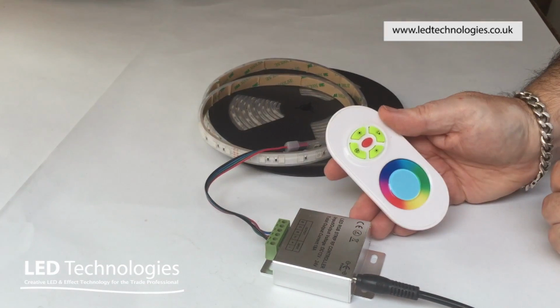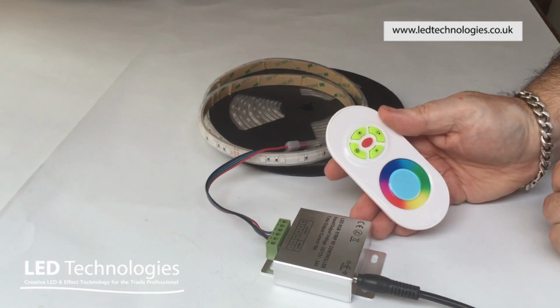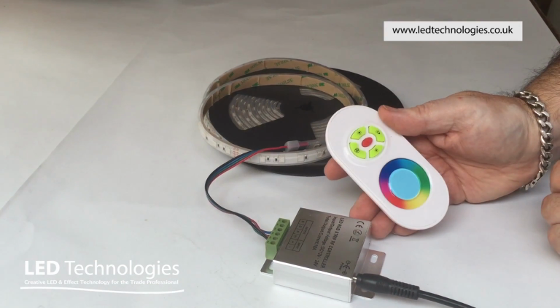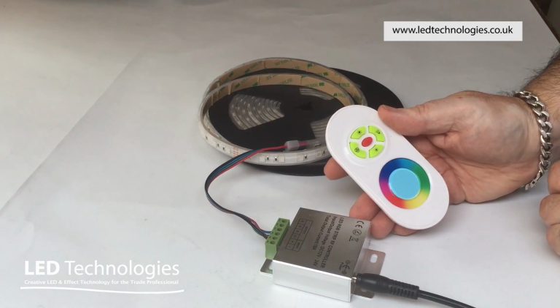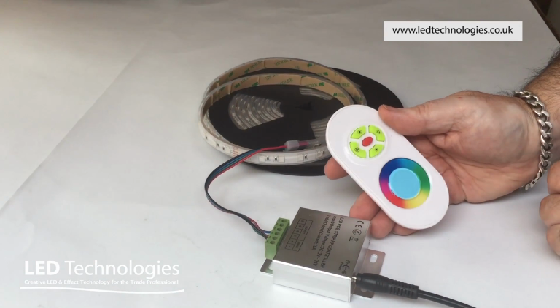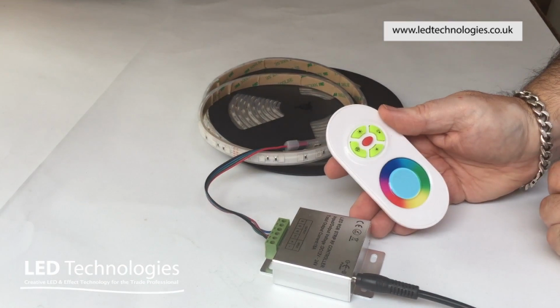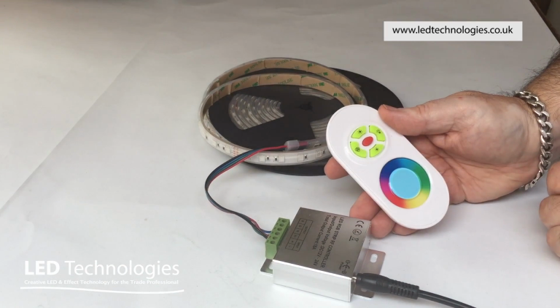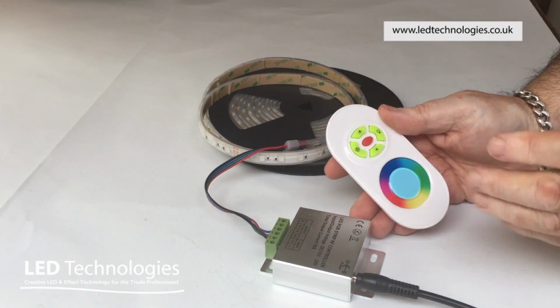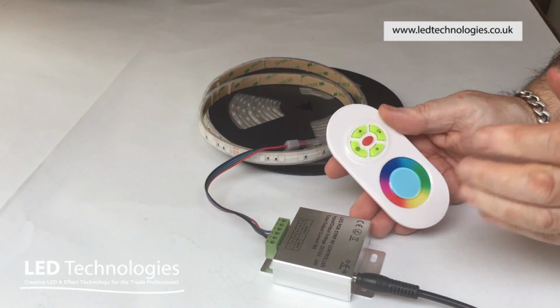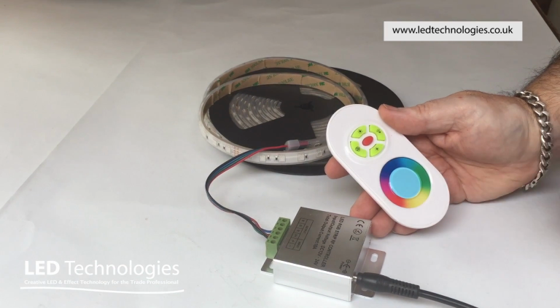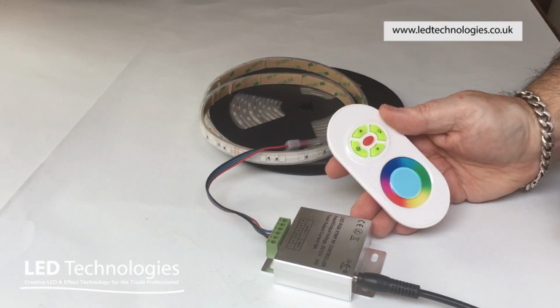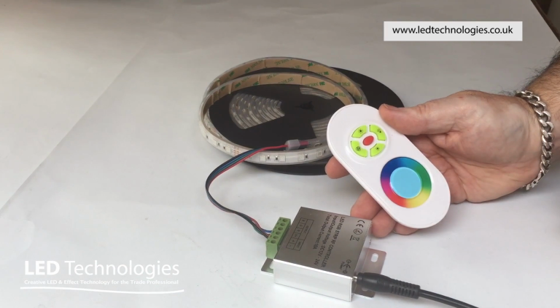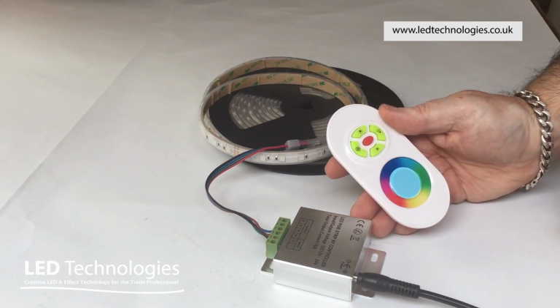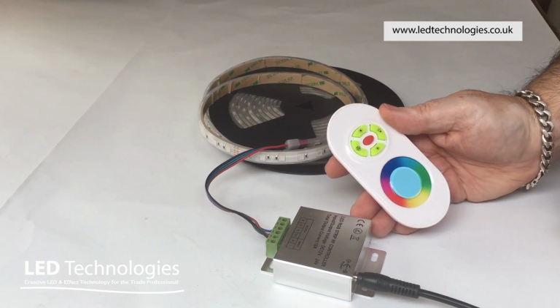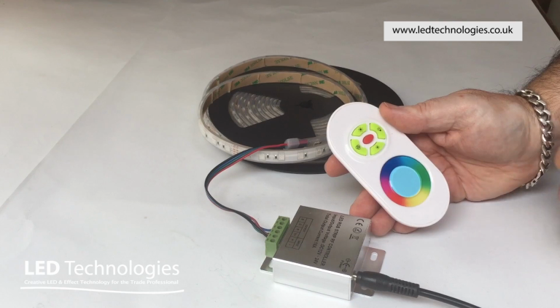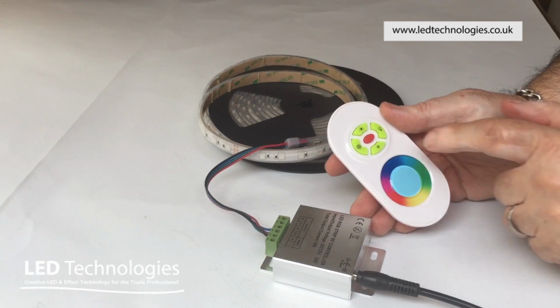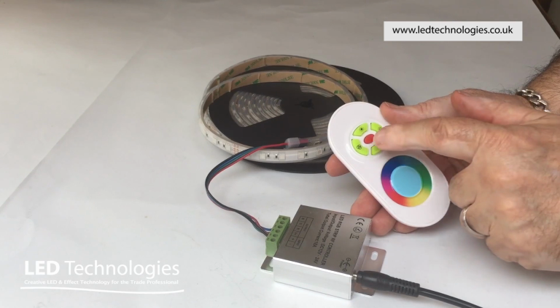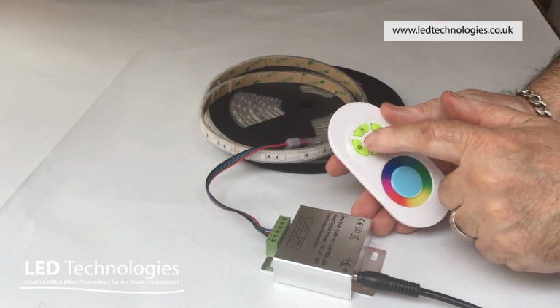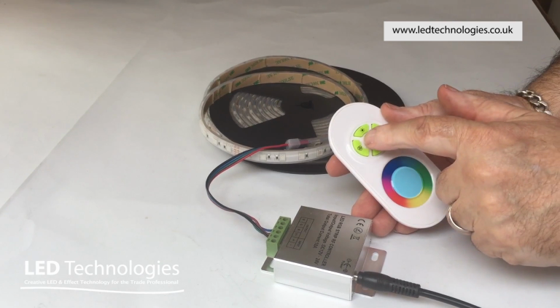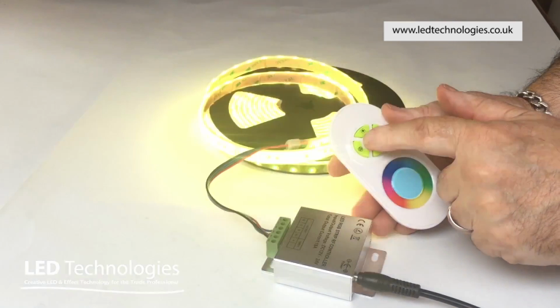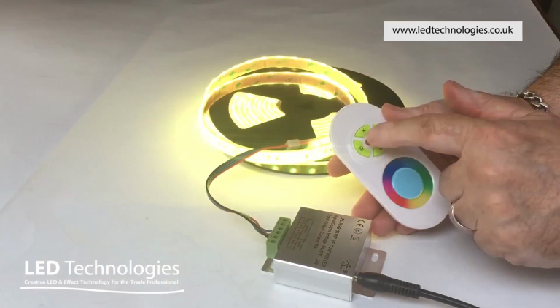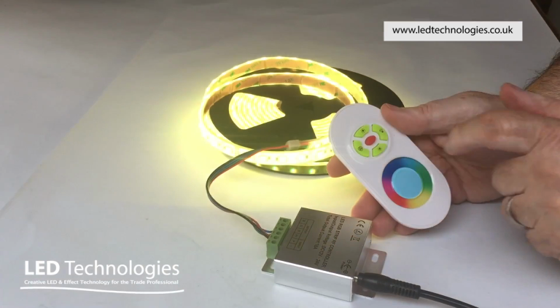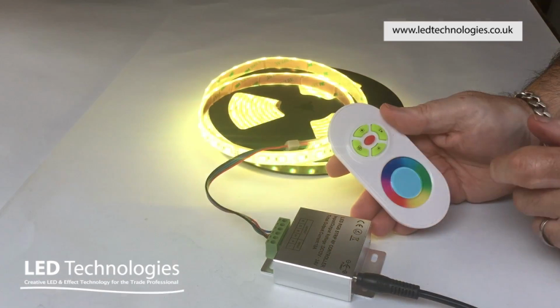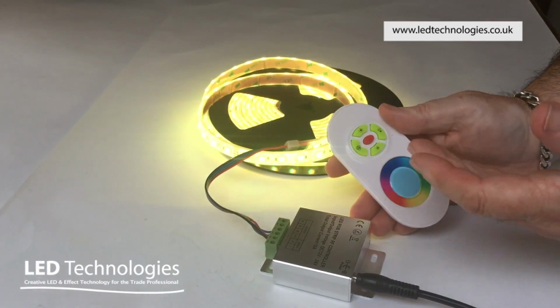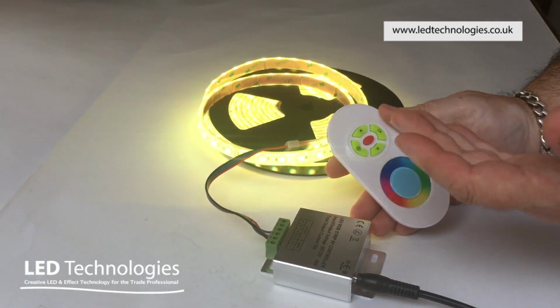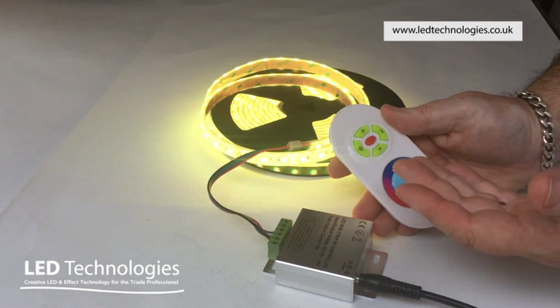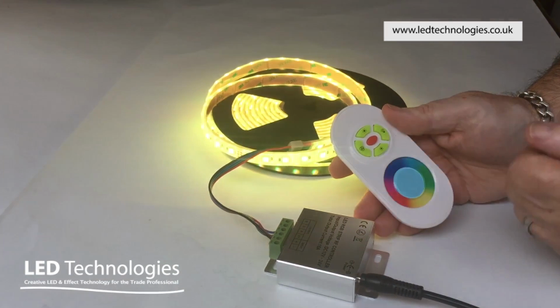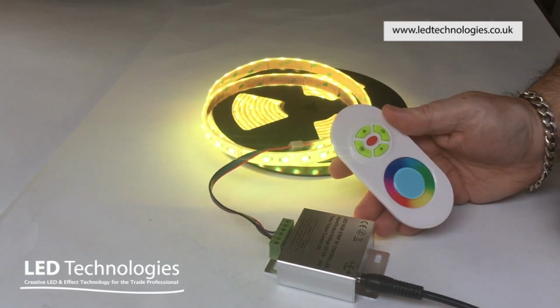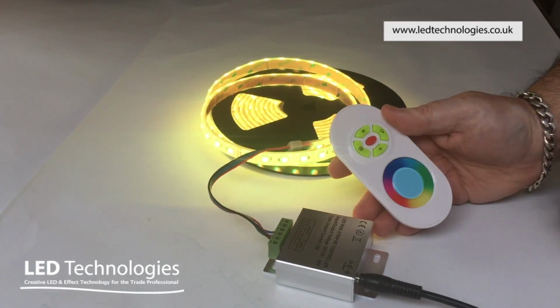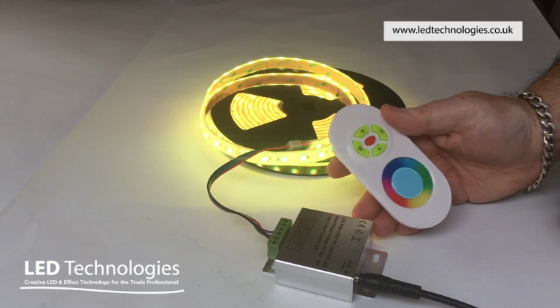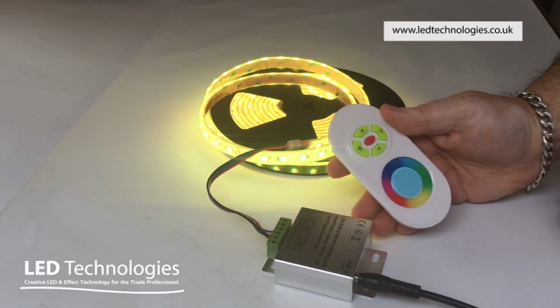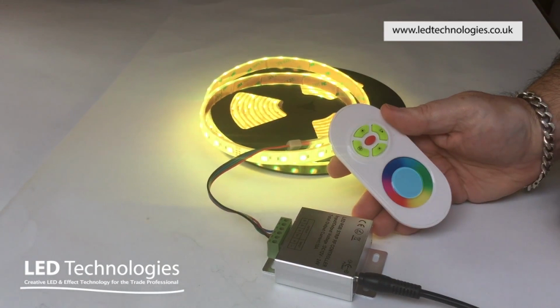You'll note that the whole system has memory, so when it's powered on again it will continue where it left off.